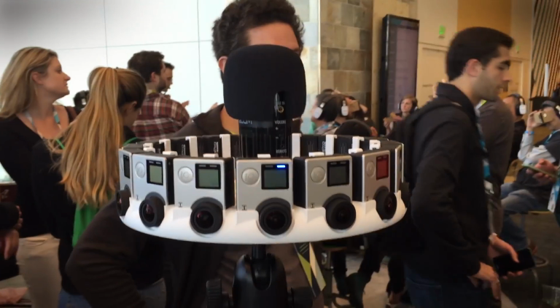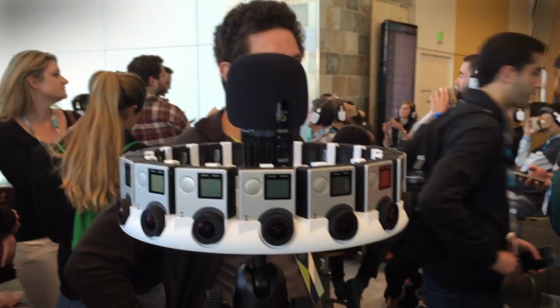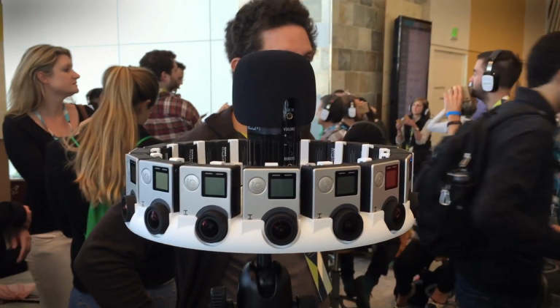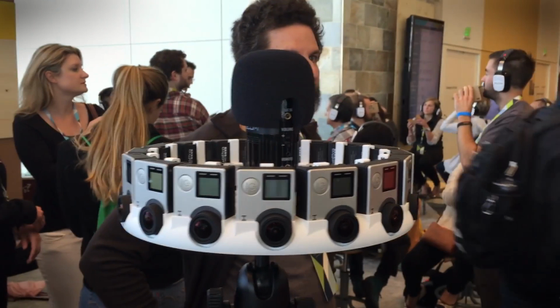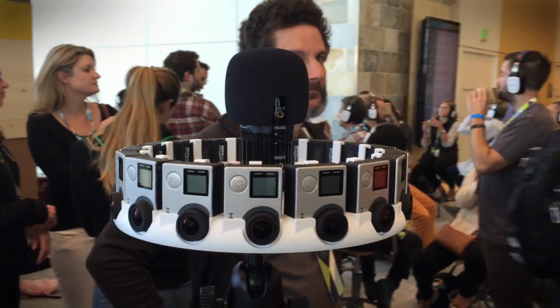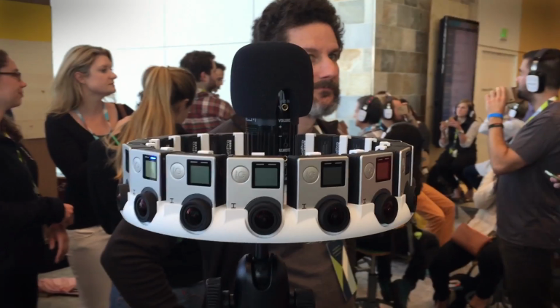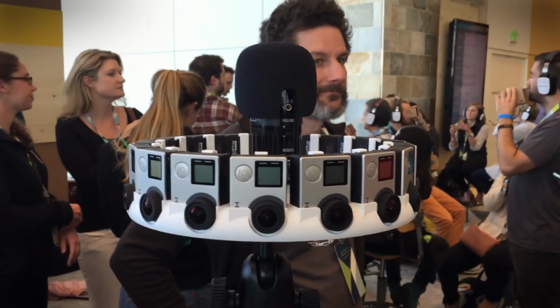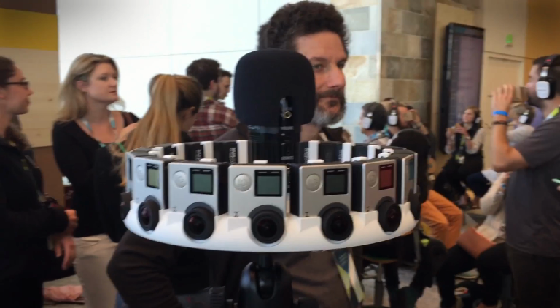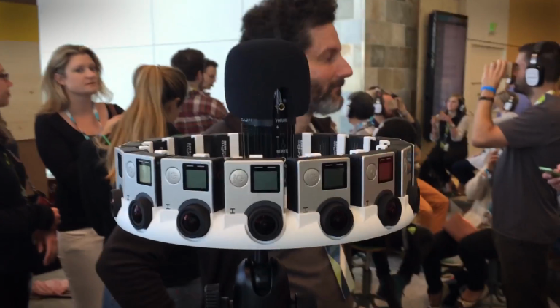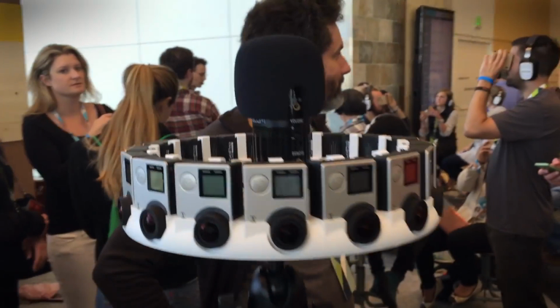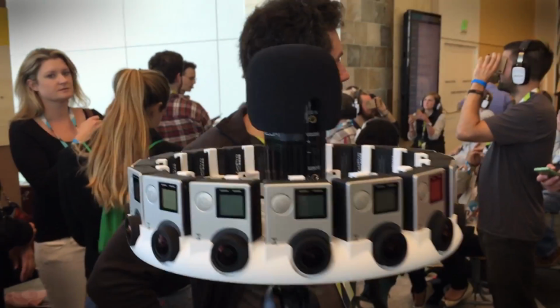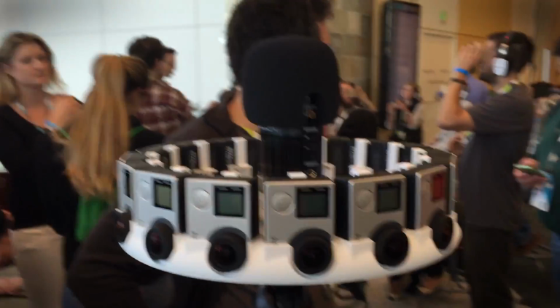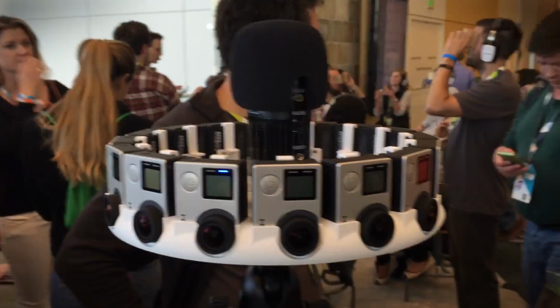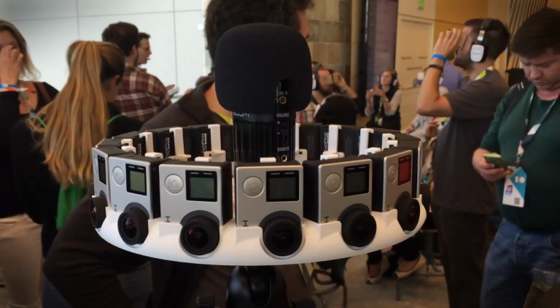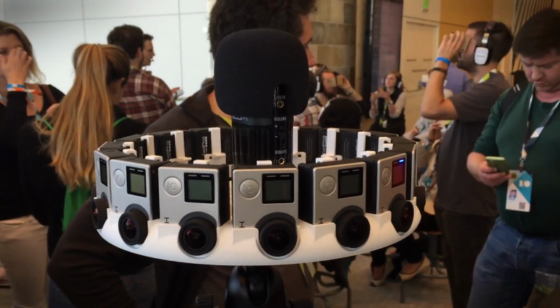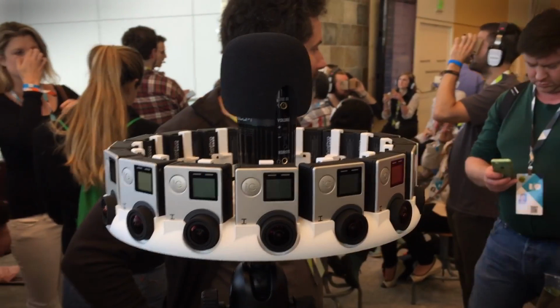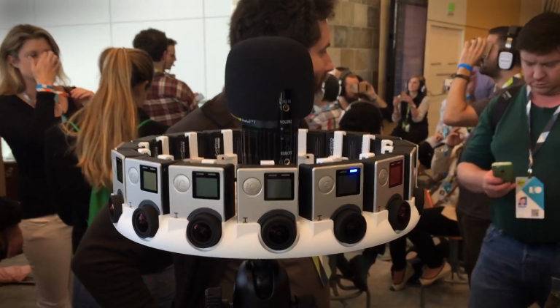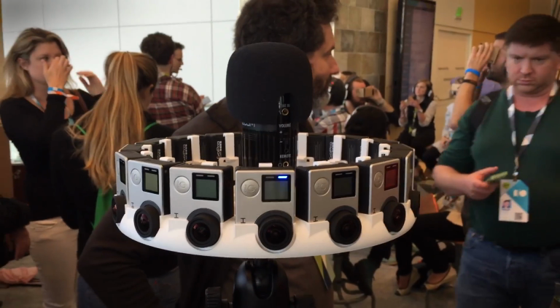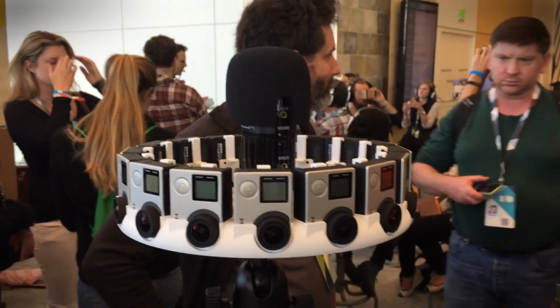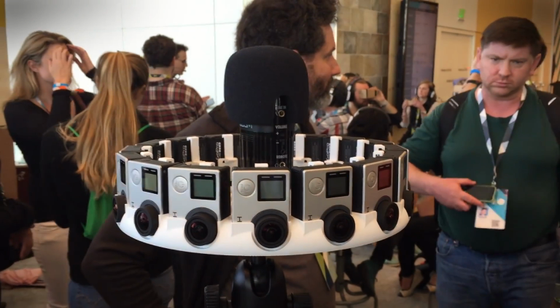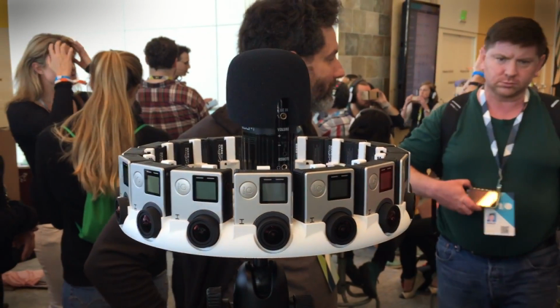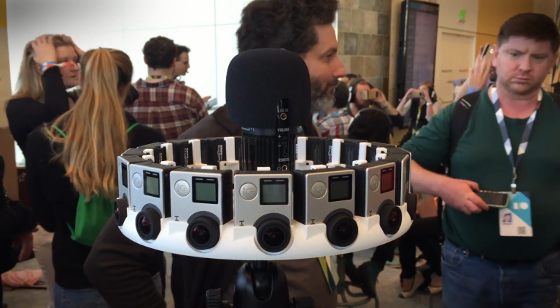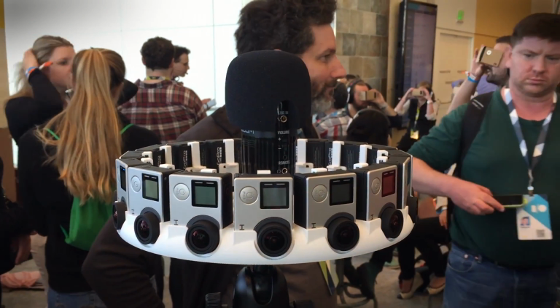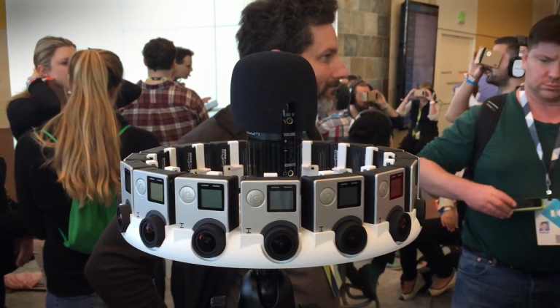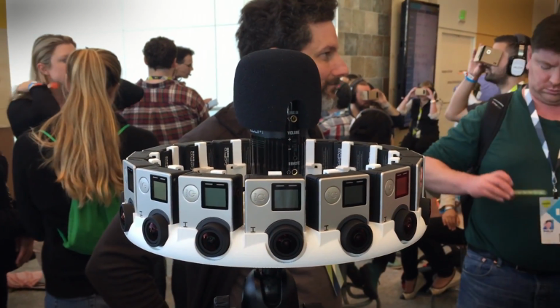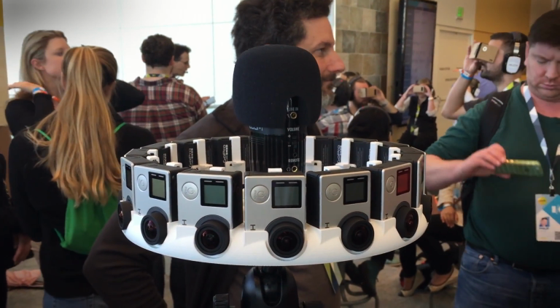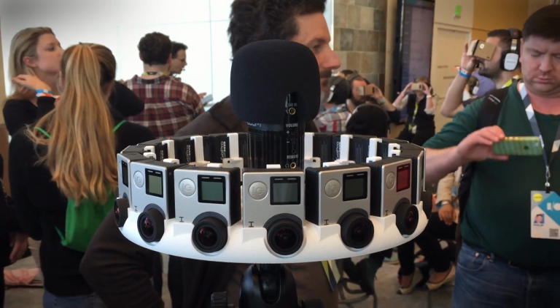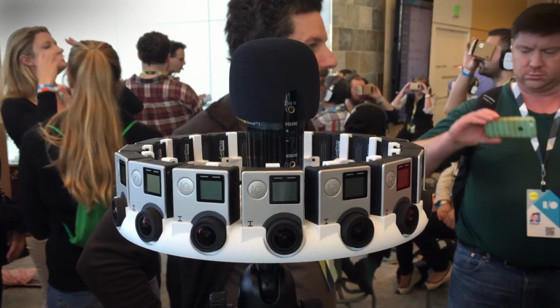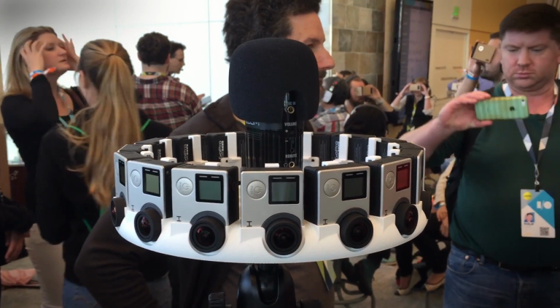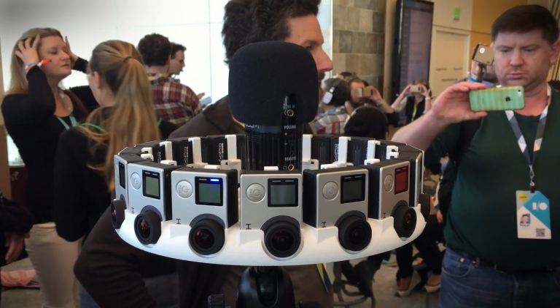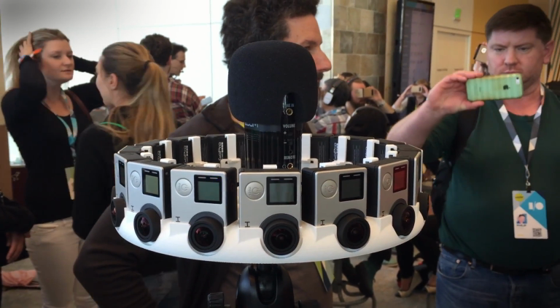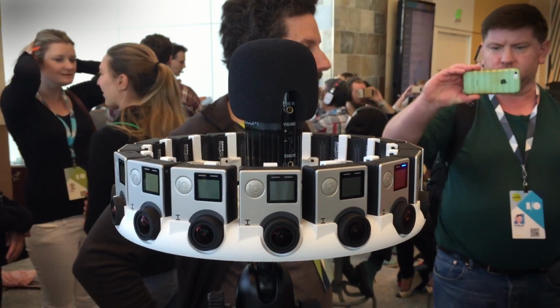Hey, this is Nick Moke from Digital Trends. I'm here at Google I/O in San Francisco checking out Google Jump.